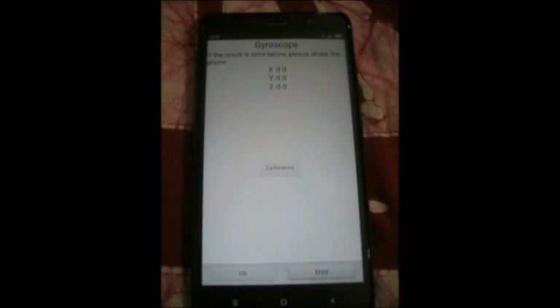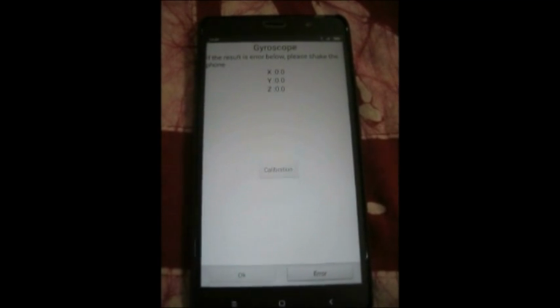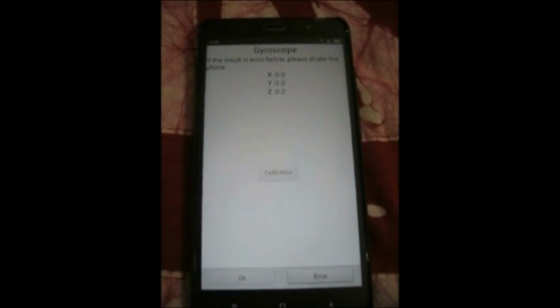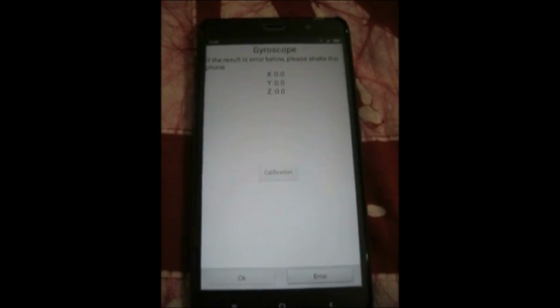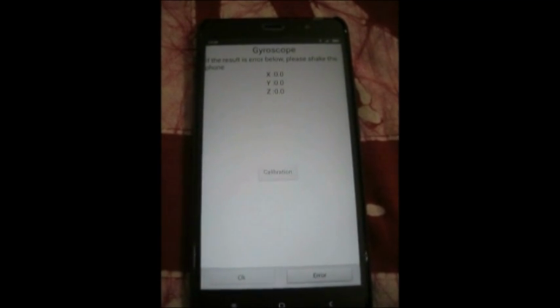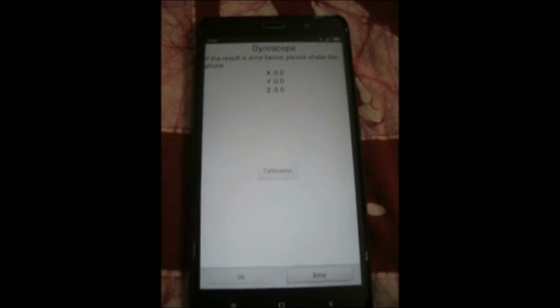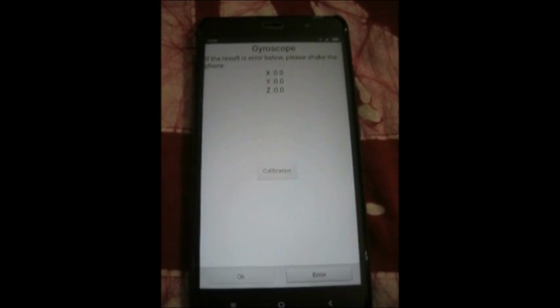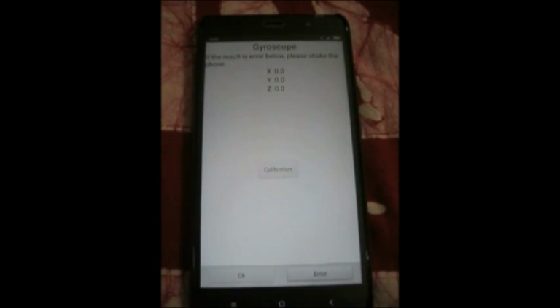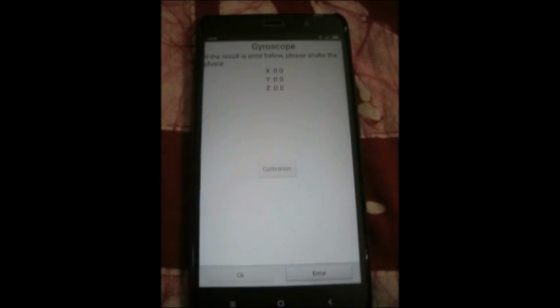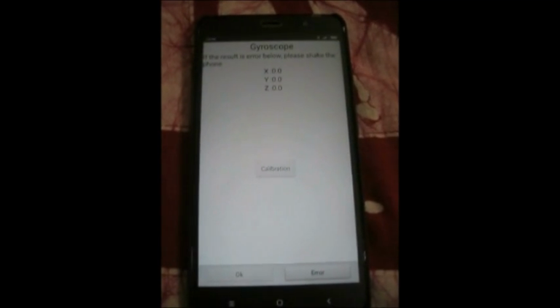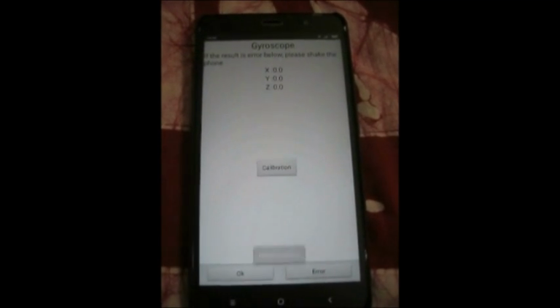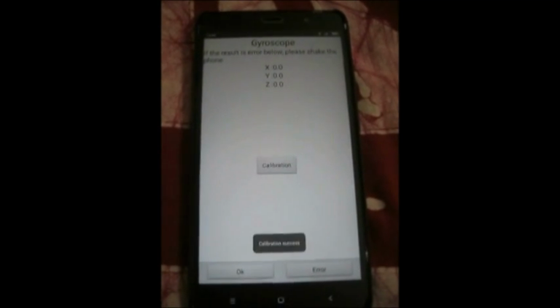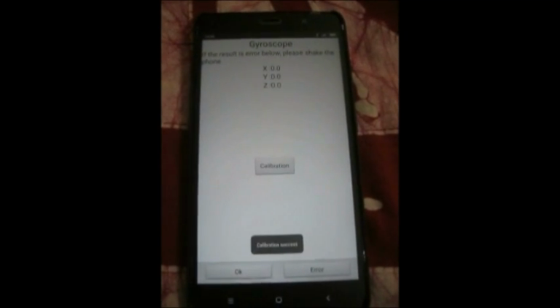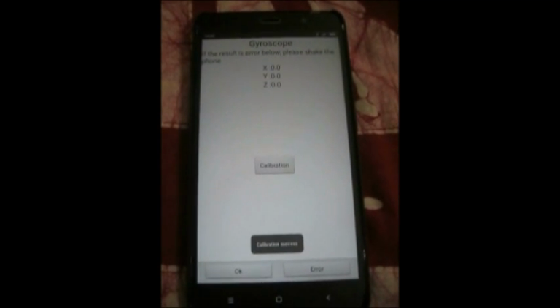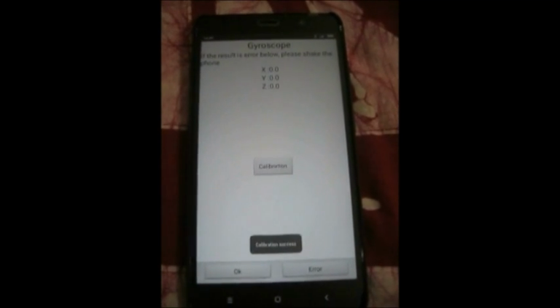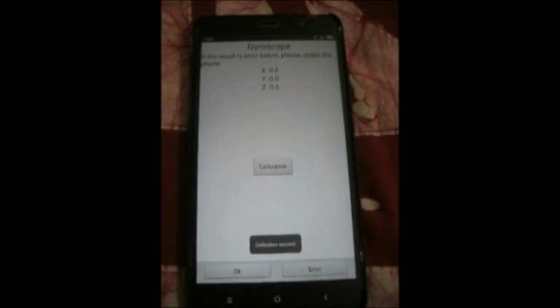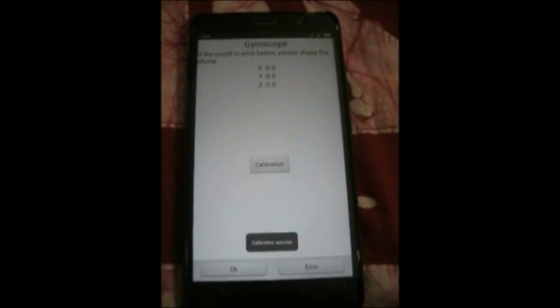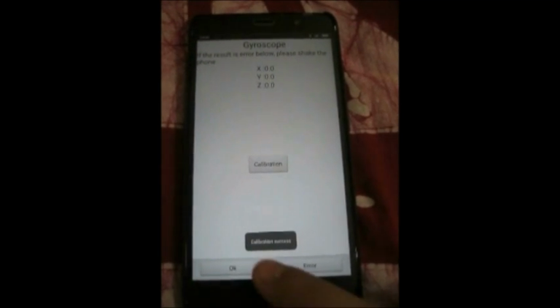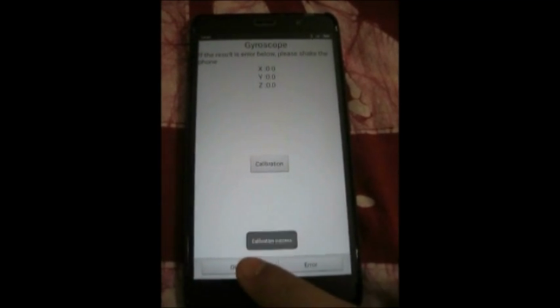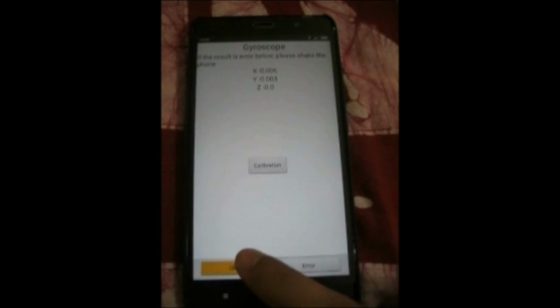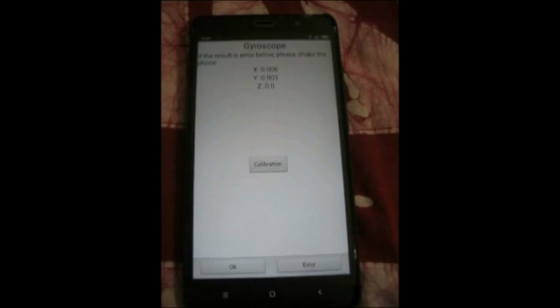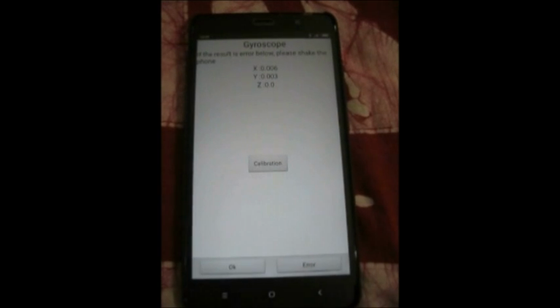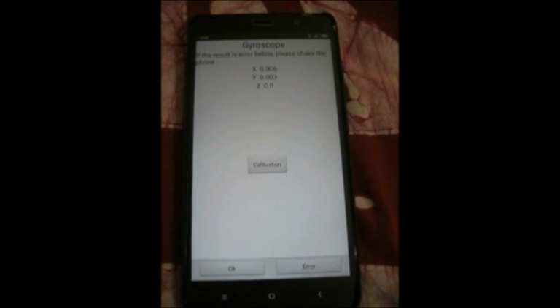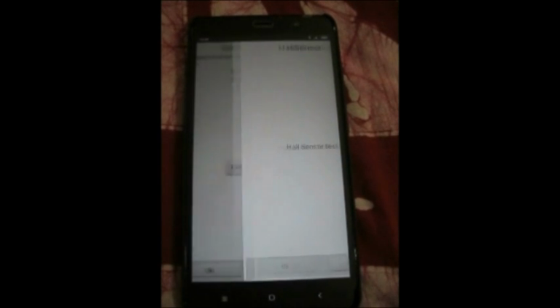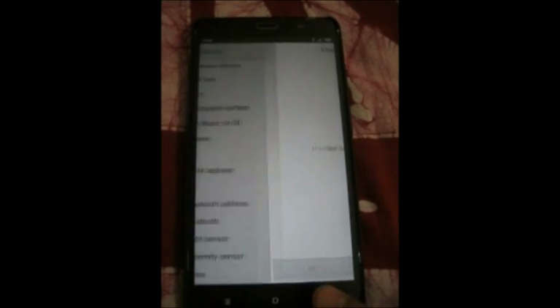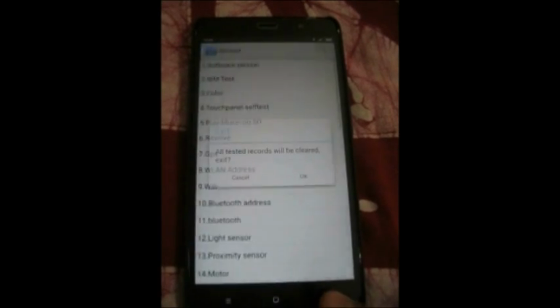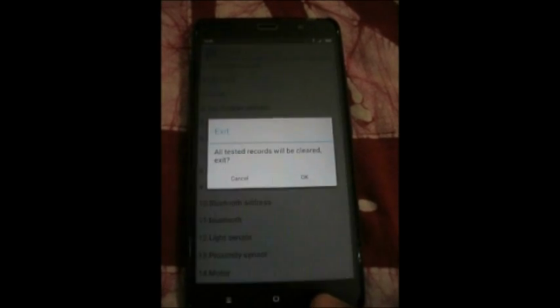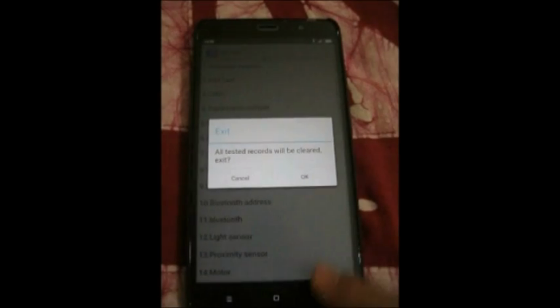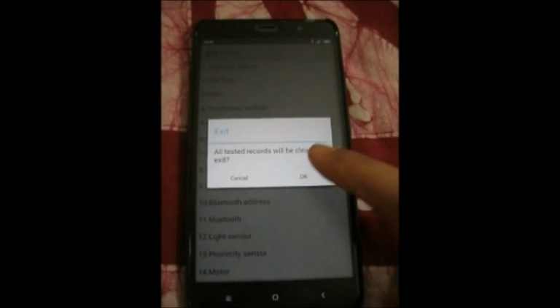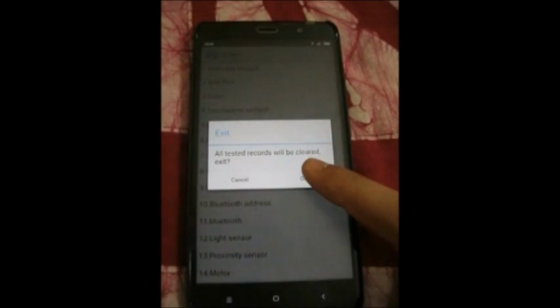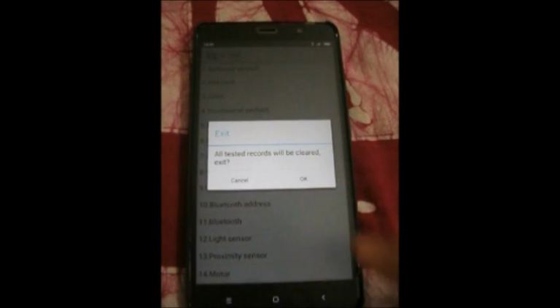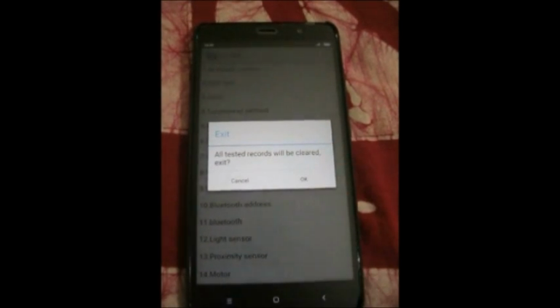Now click on the calibration button. While it is calibrating, don't move your phone for faster results.